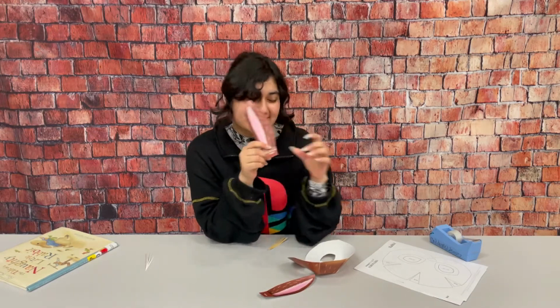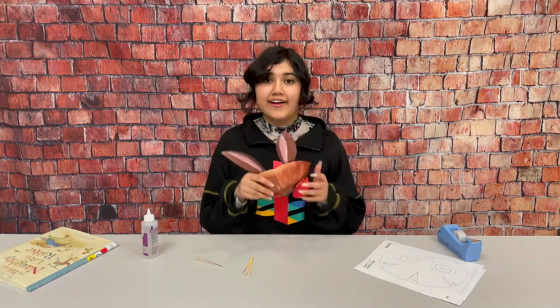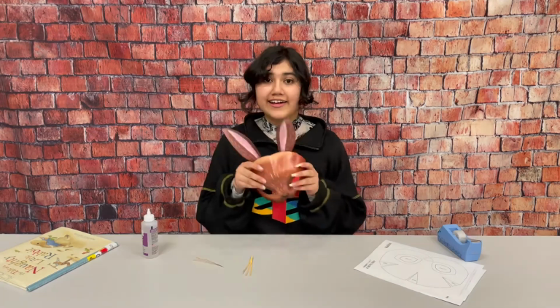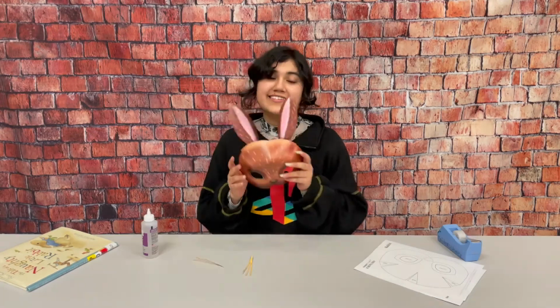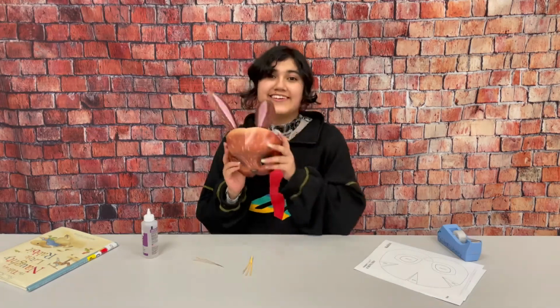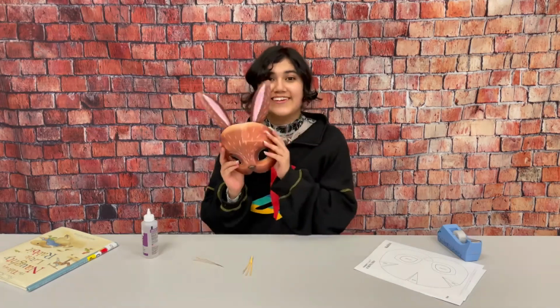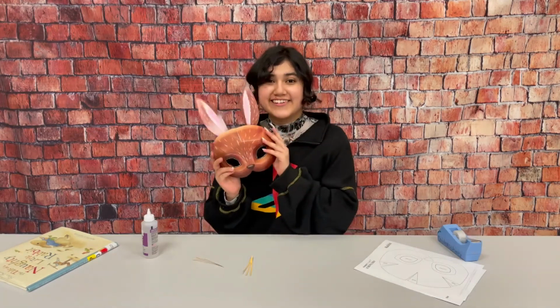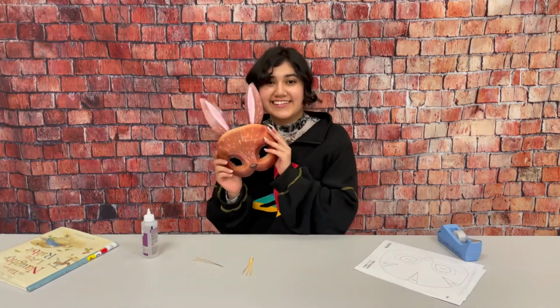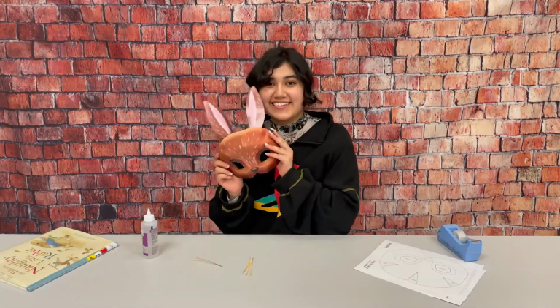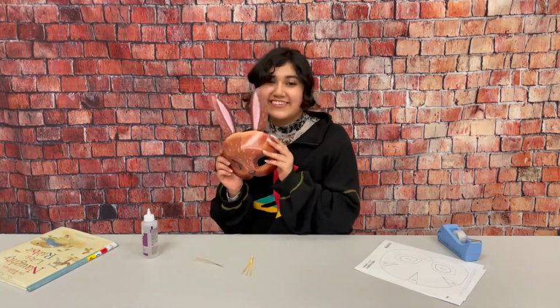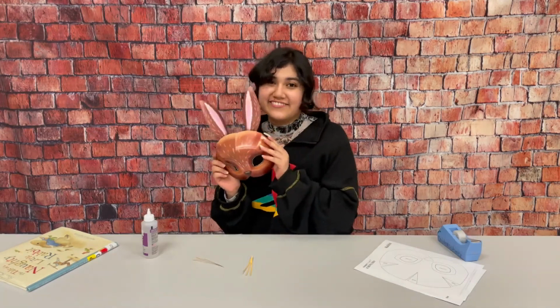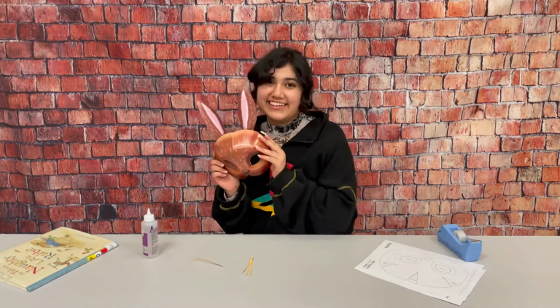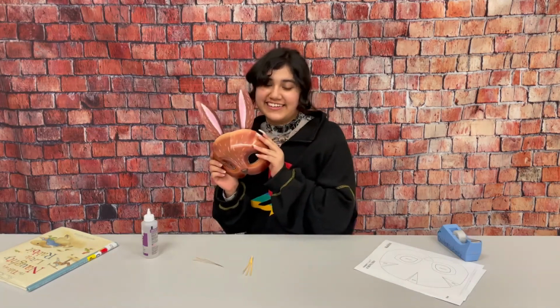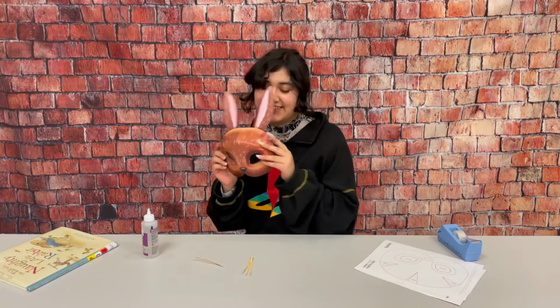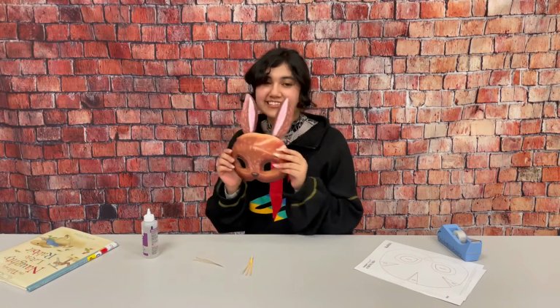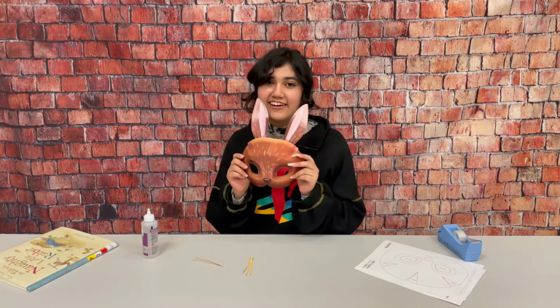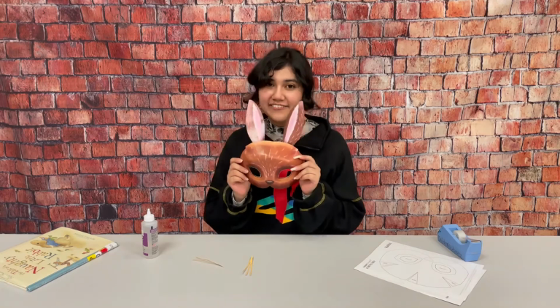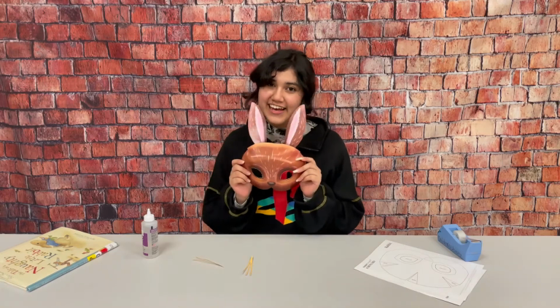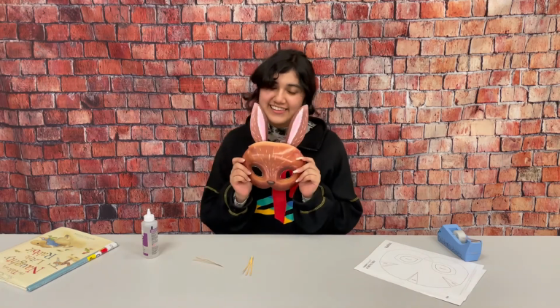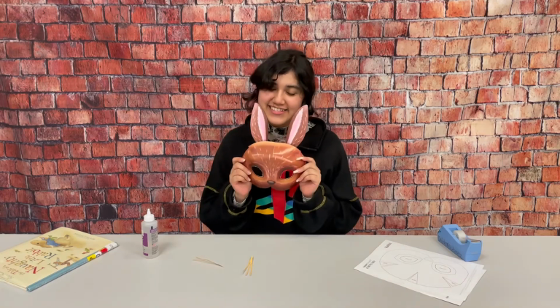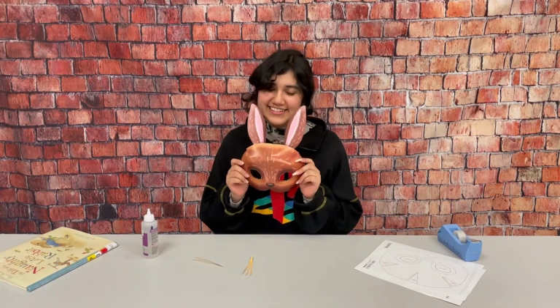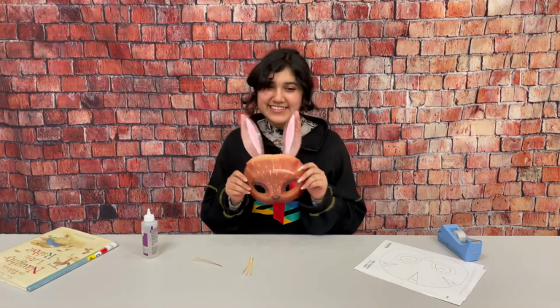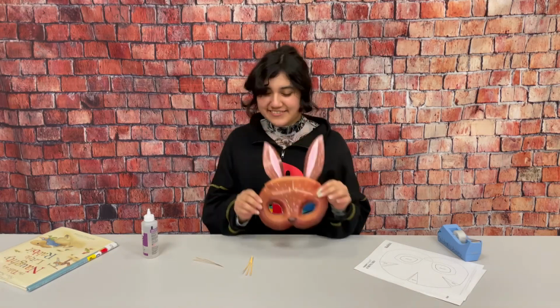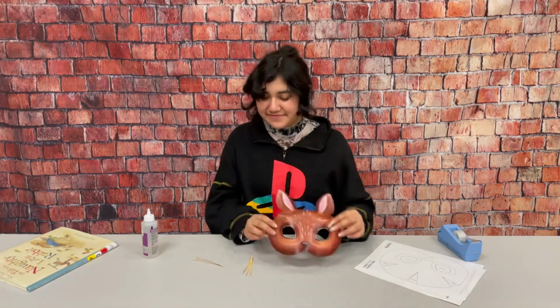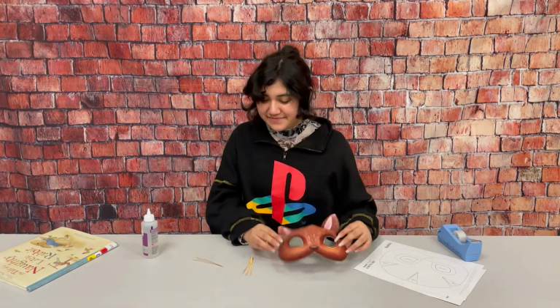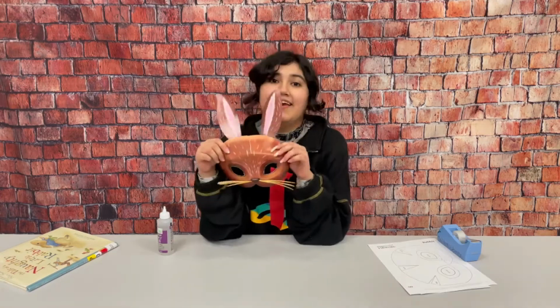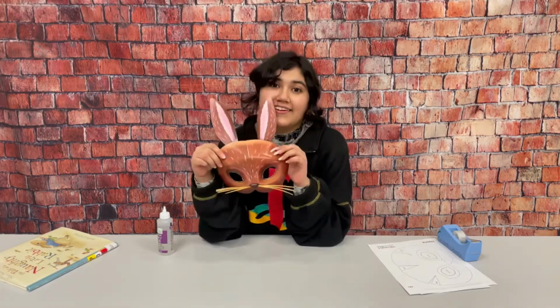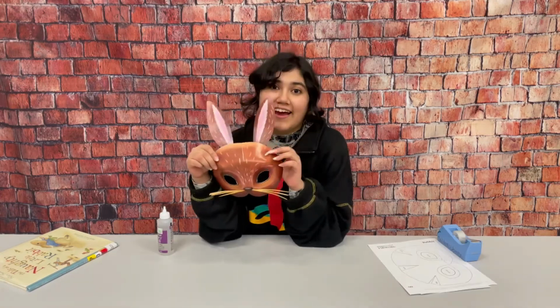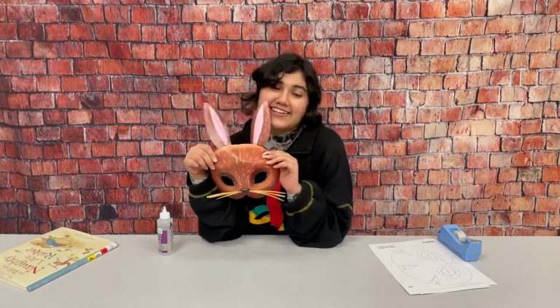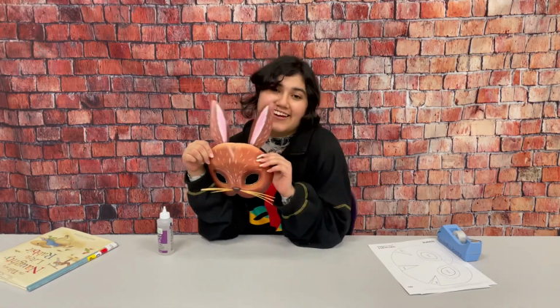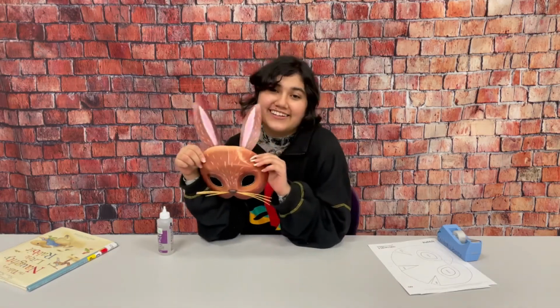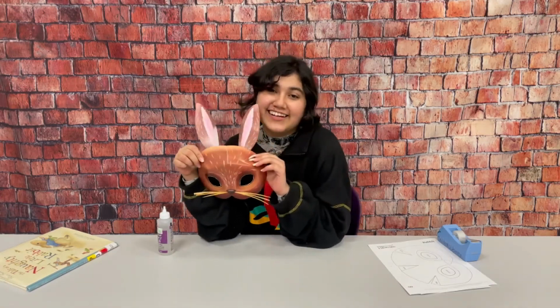Here's what it looks like with the bunny ears. Now I'll be adding the whiskers. Now it's all done!